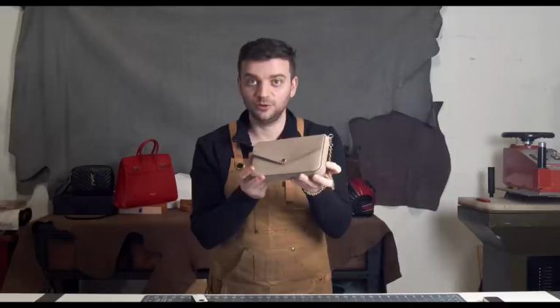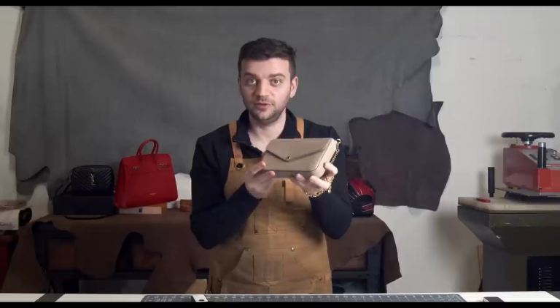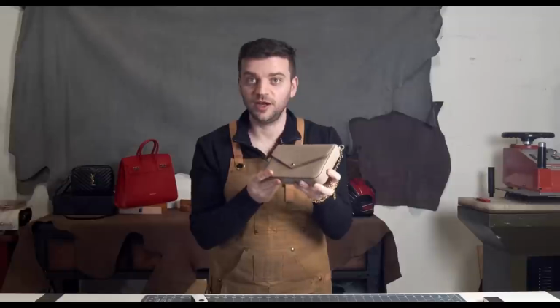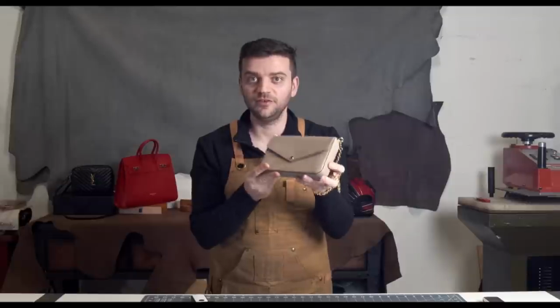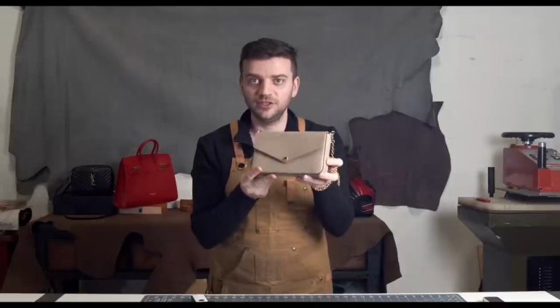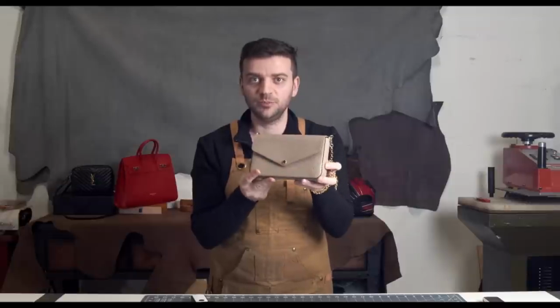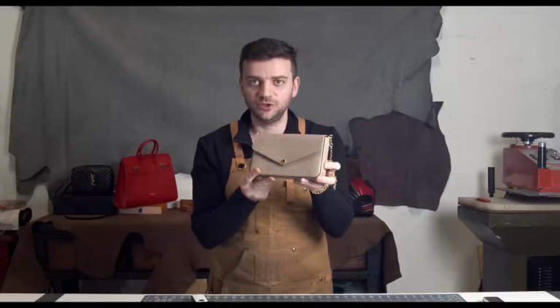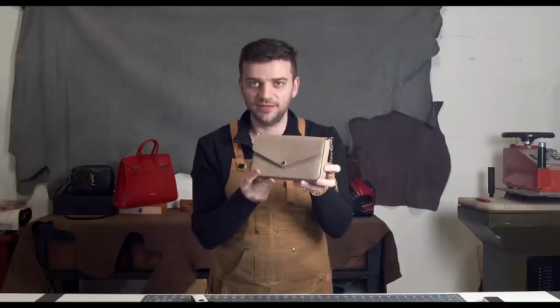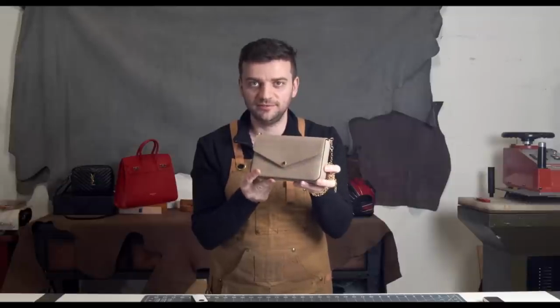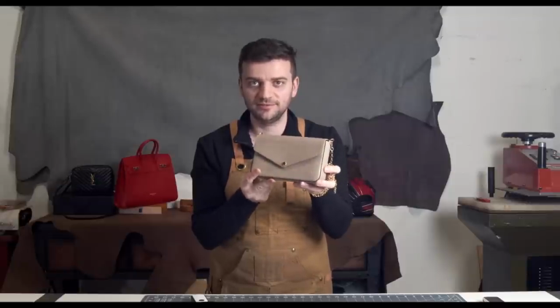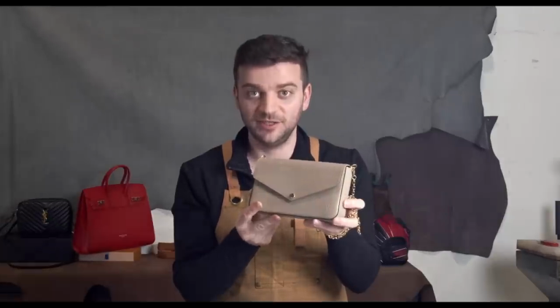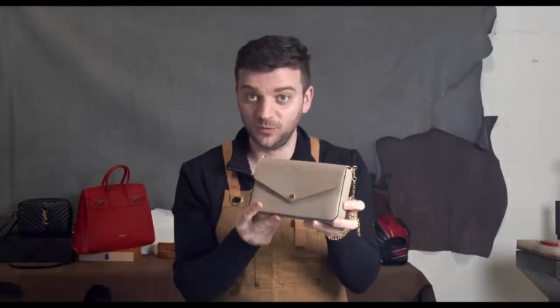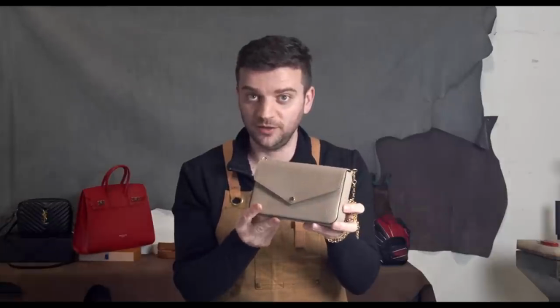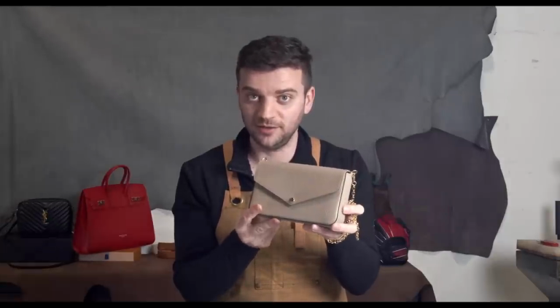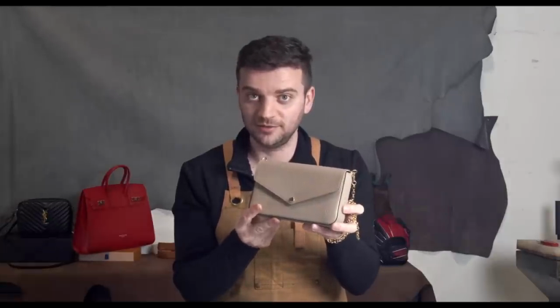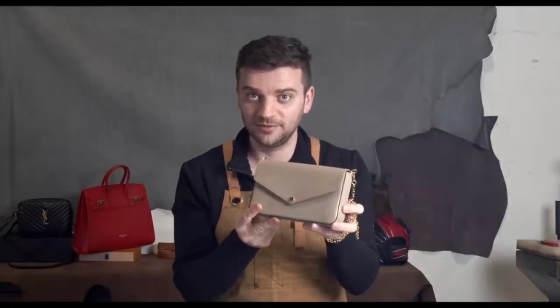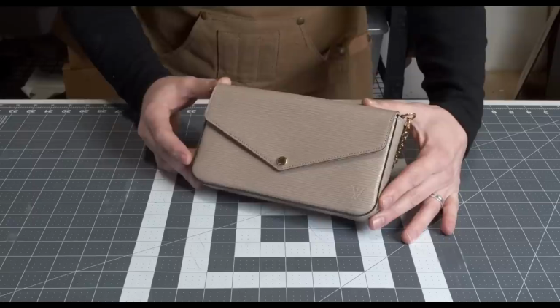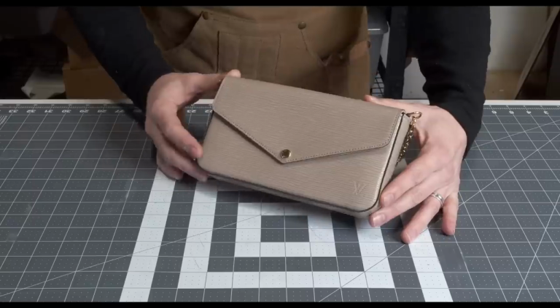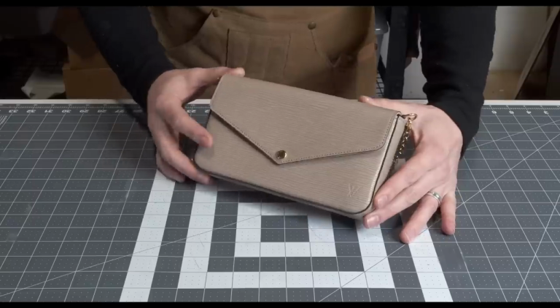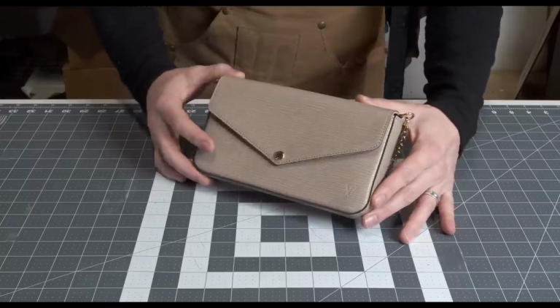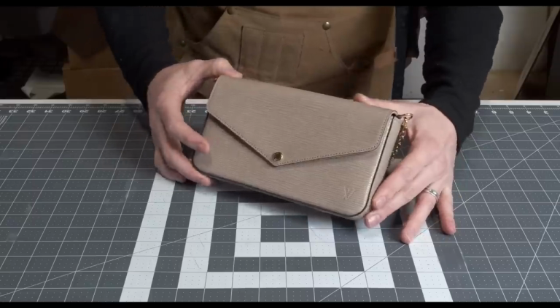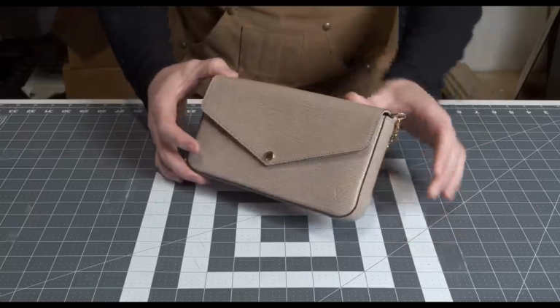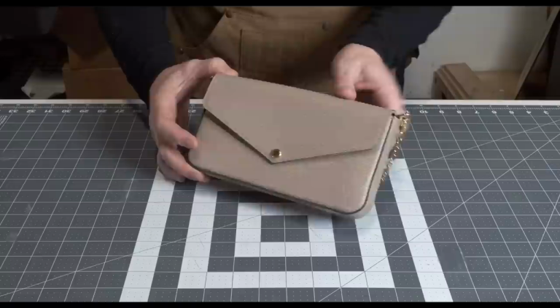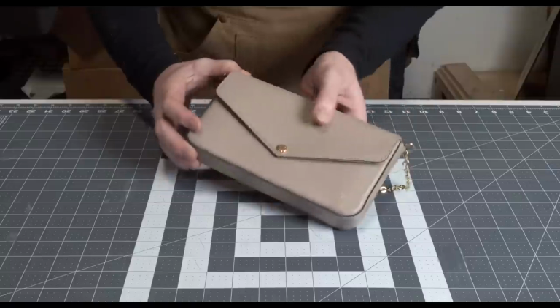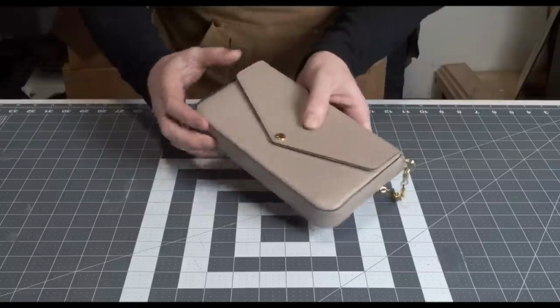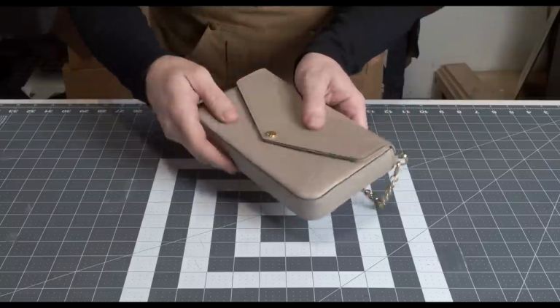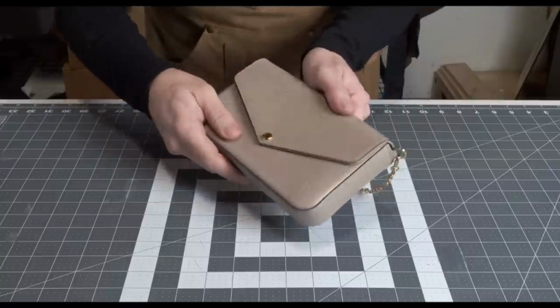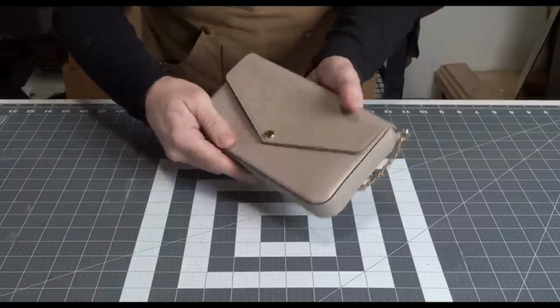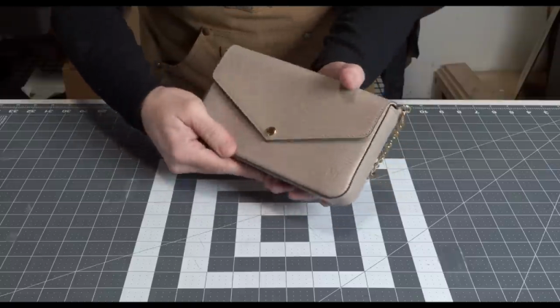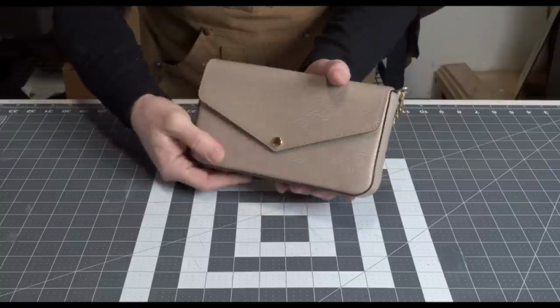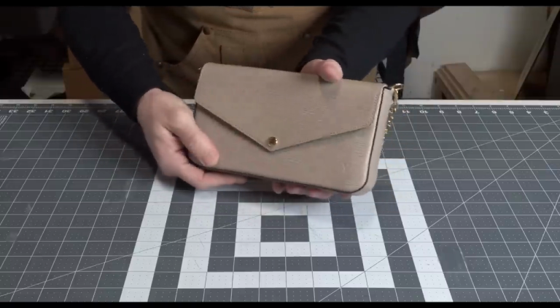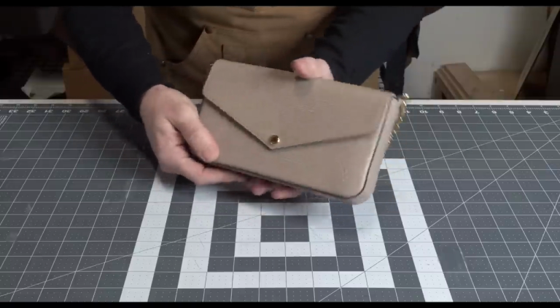Louis Vuitton Felicia Pochette — is it worth it? Here are my first impressions of the Felicia Pochette.